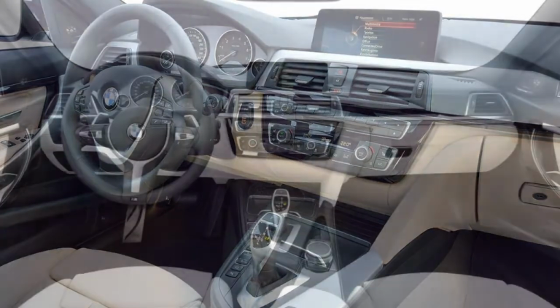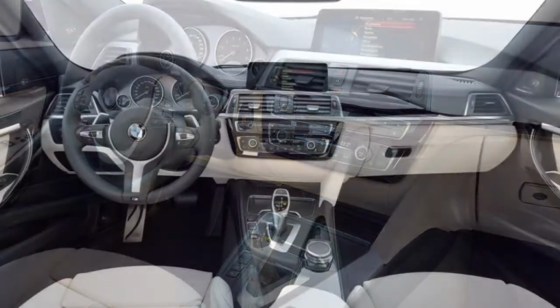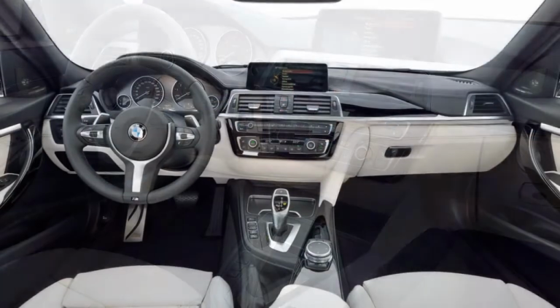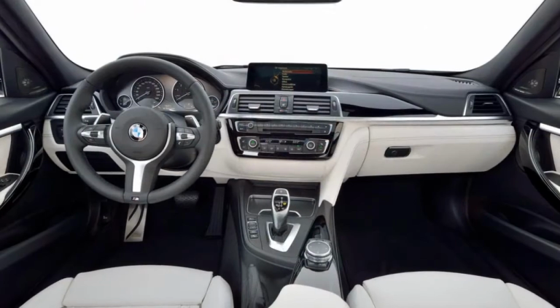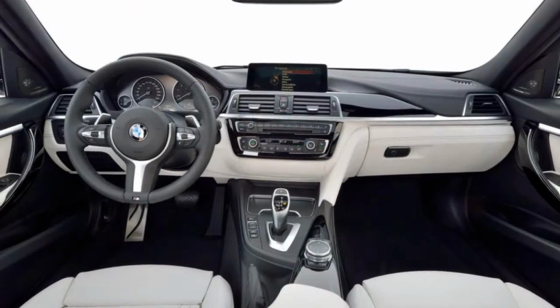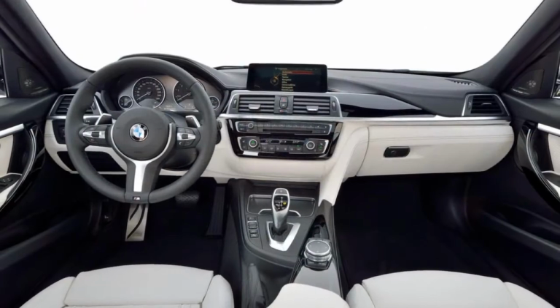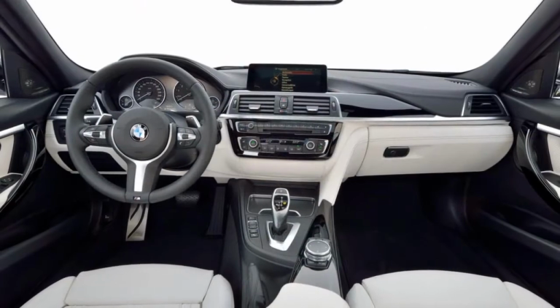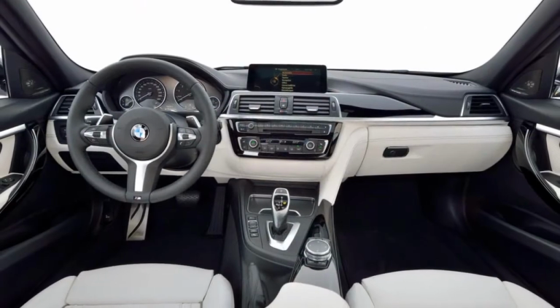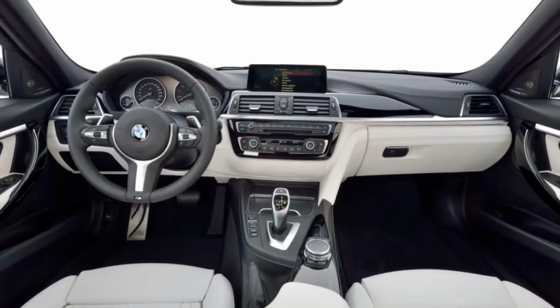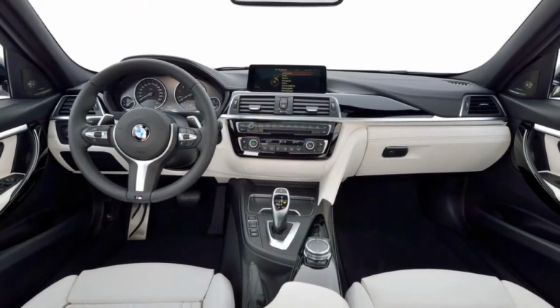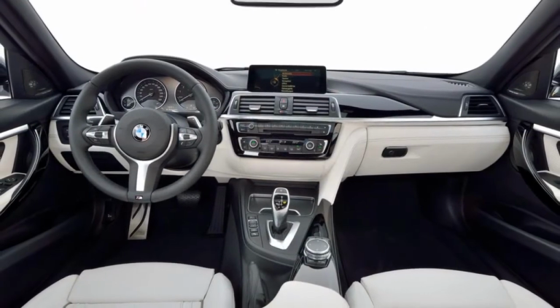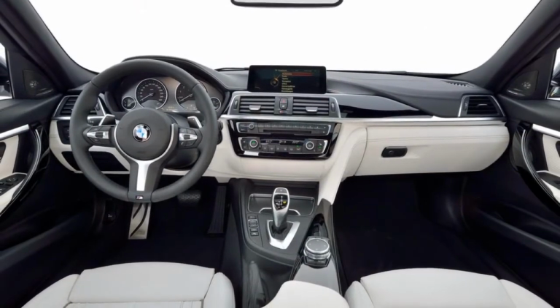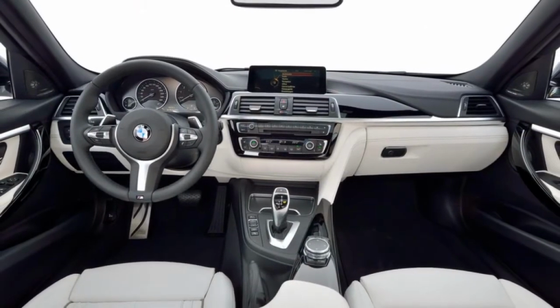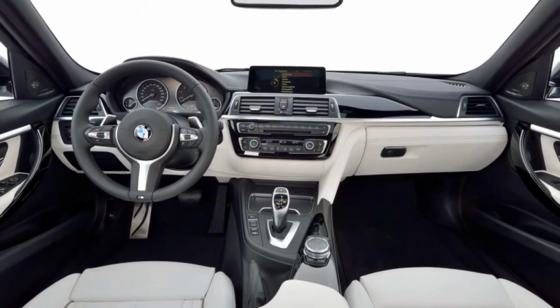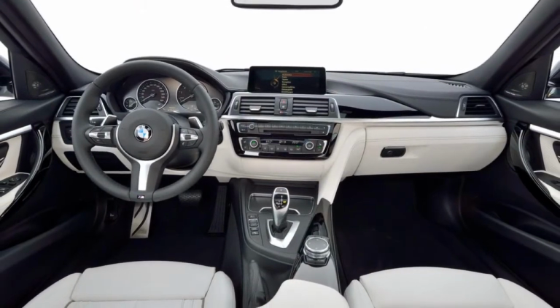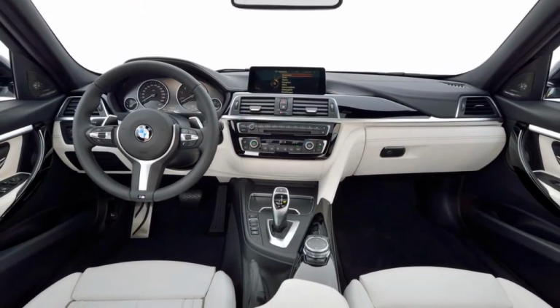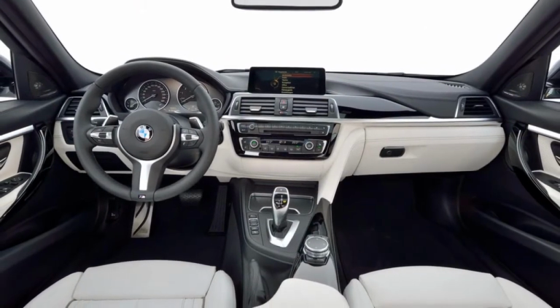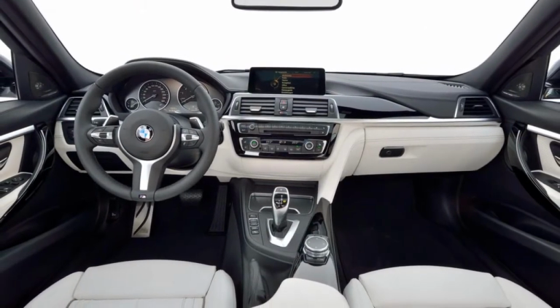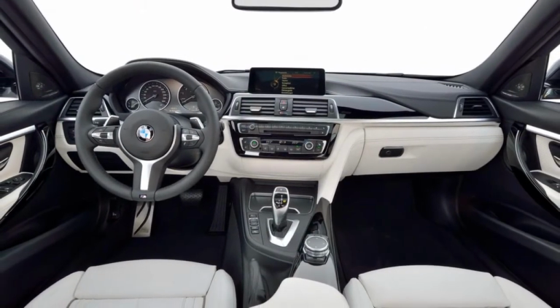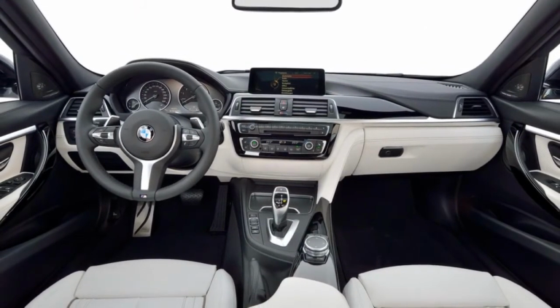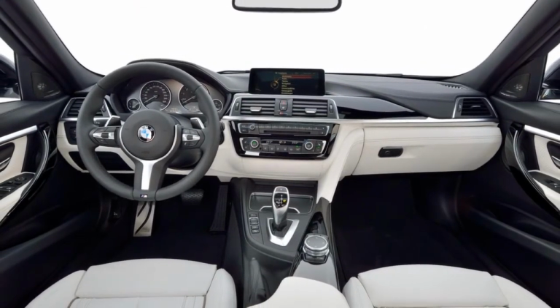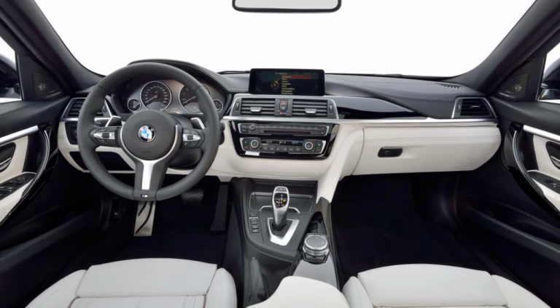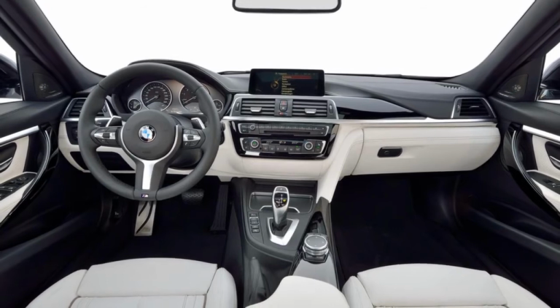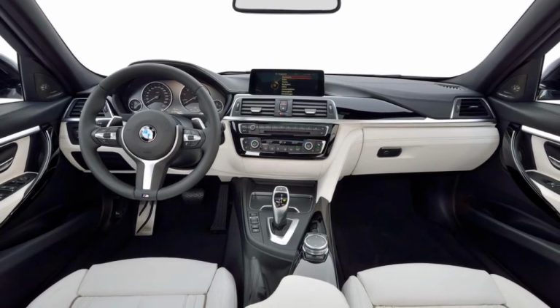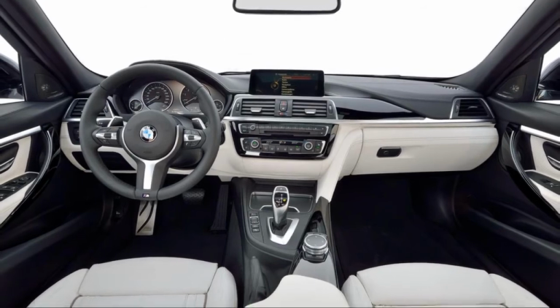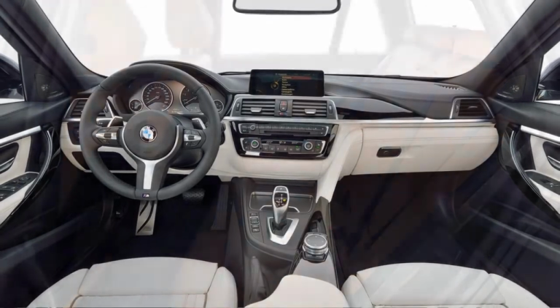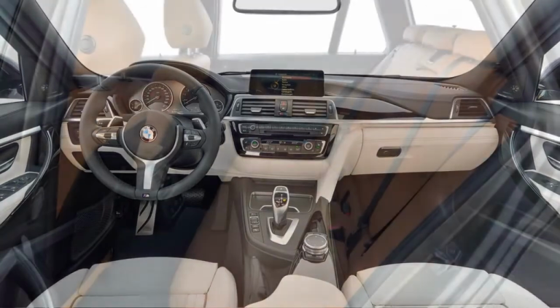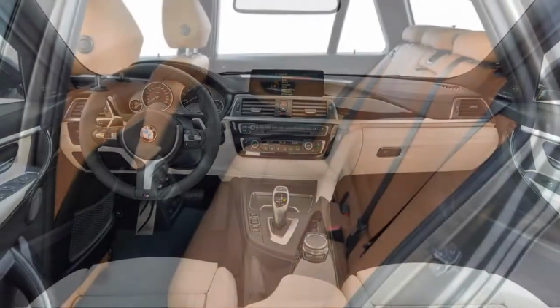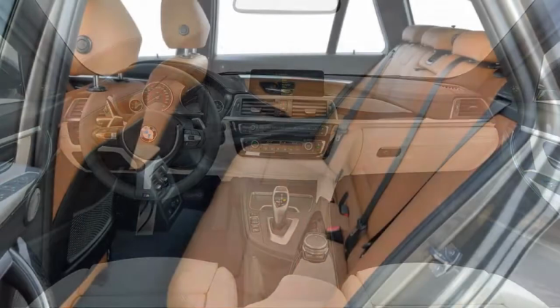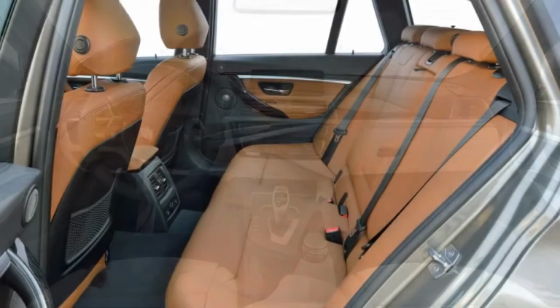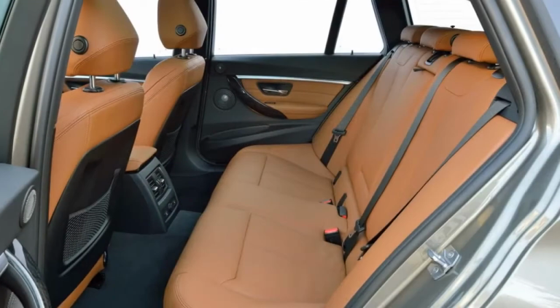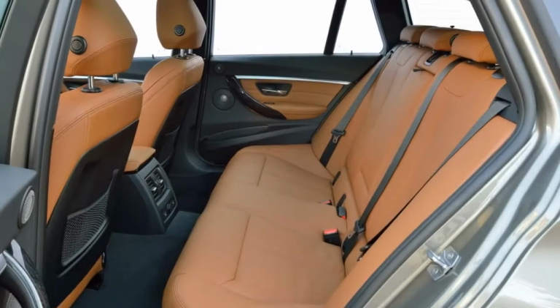The updated 3 Series range is available to order now before reaching showrooms in November.